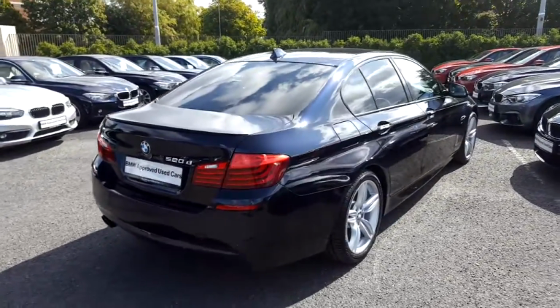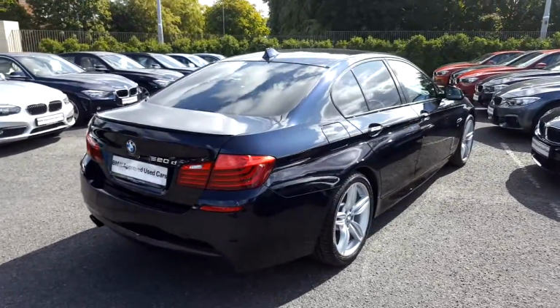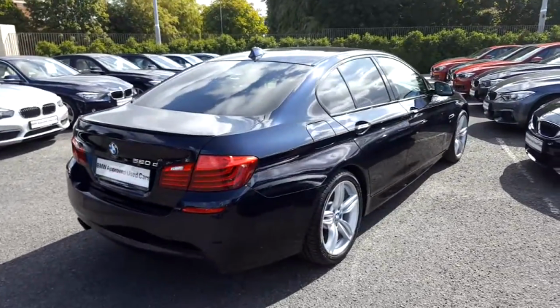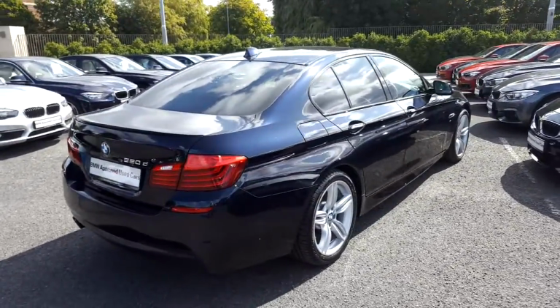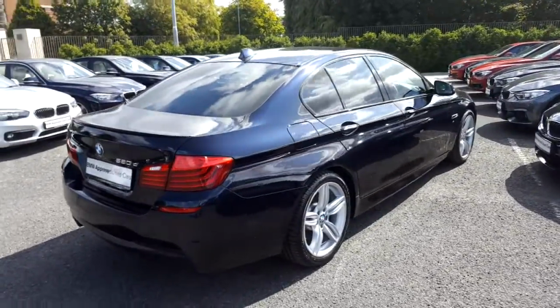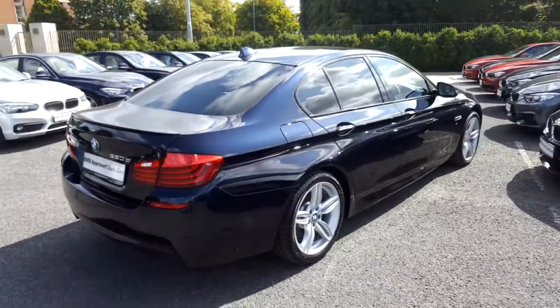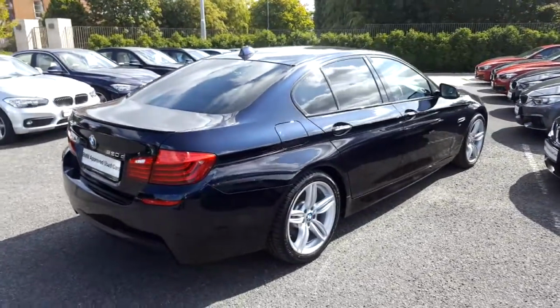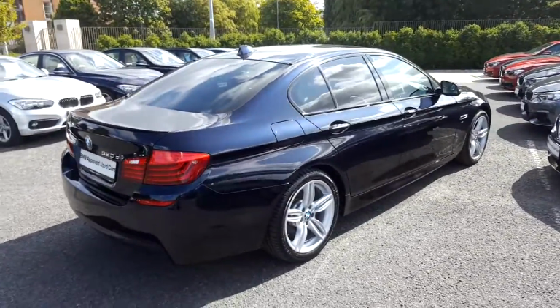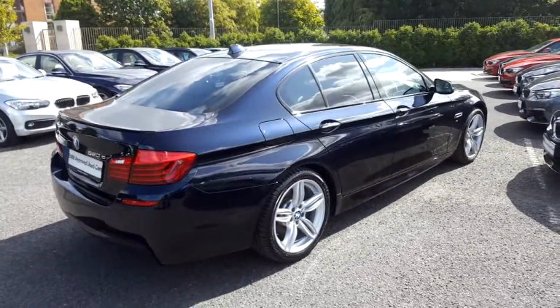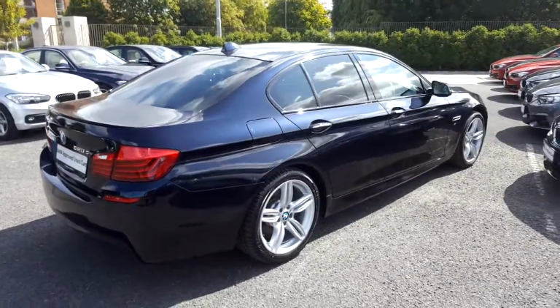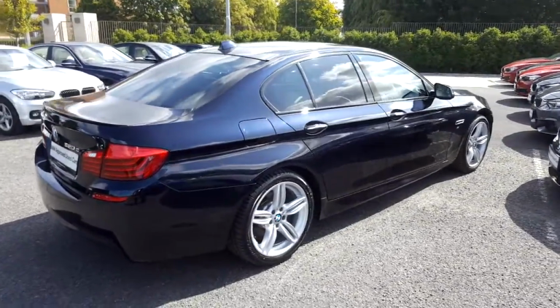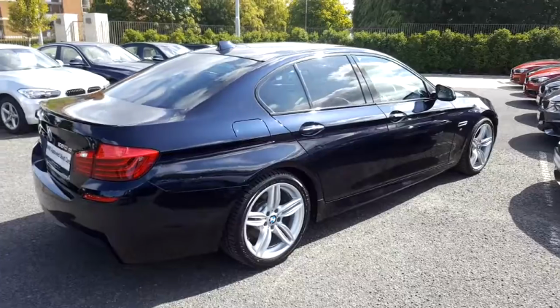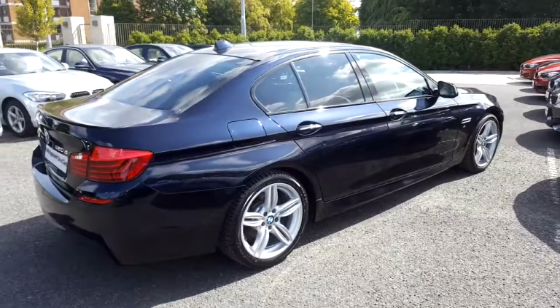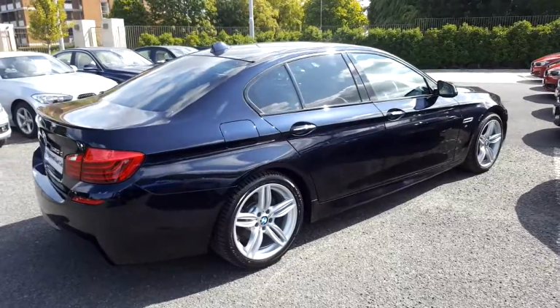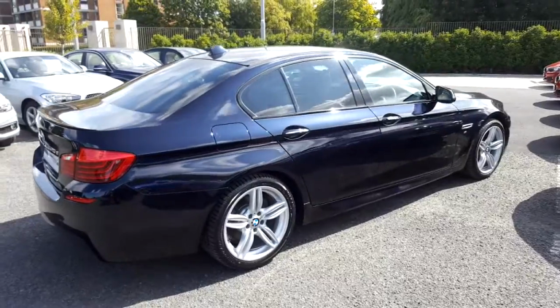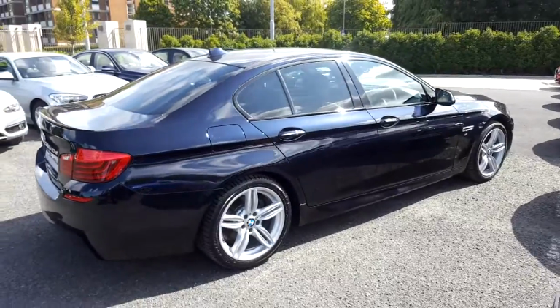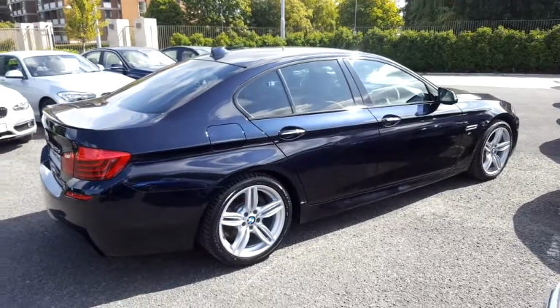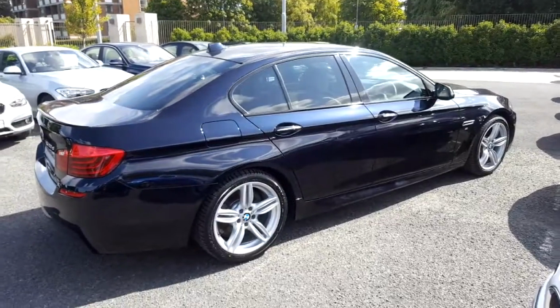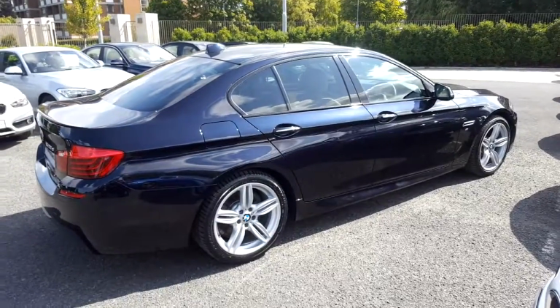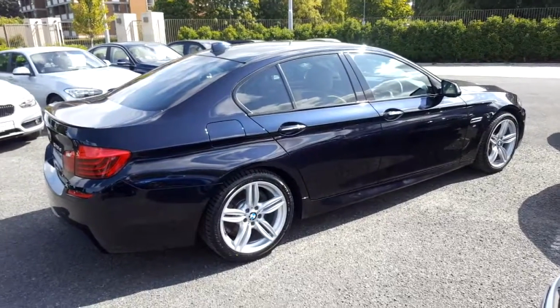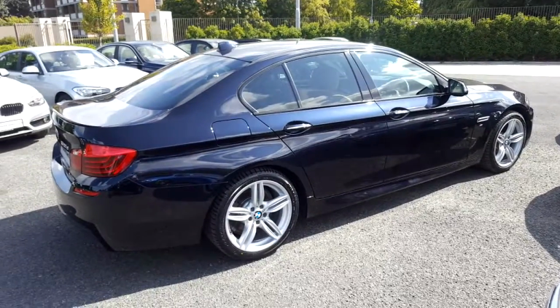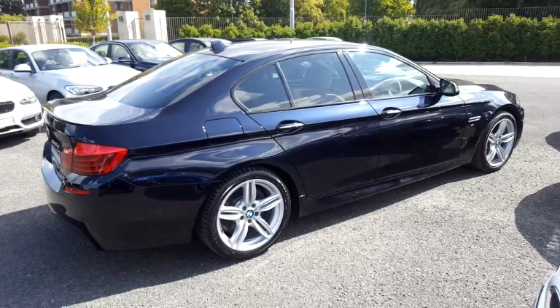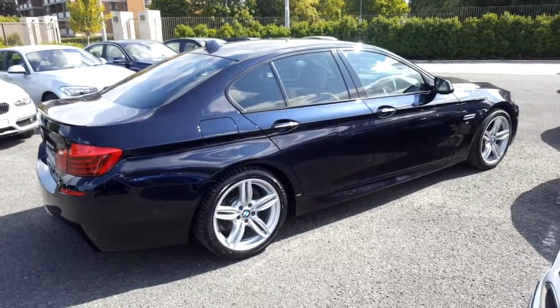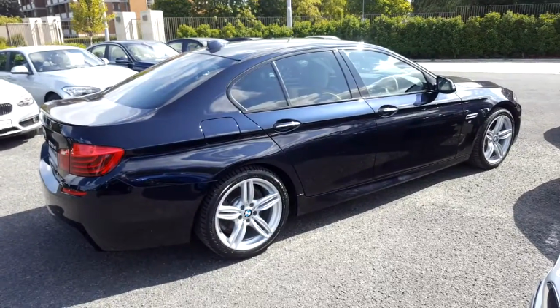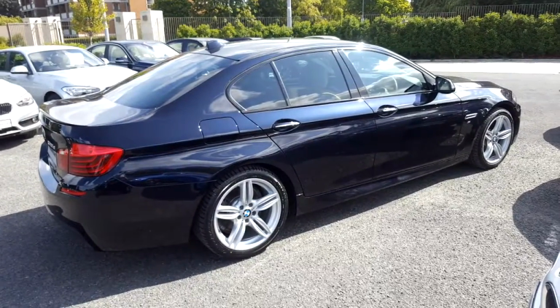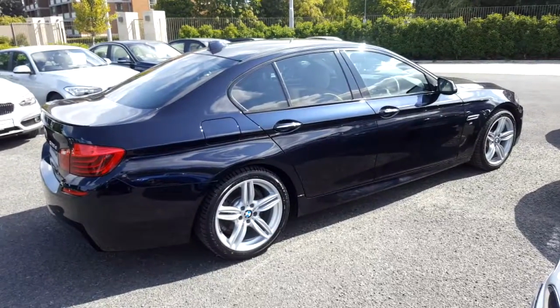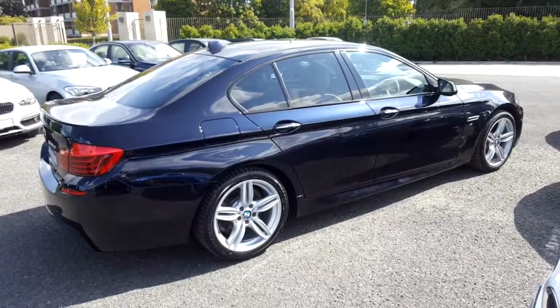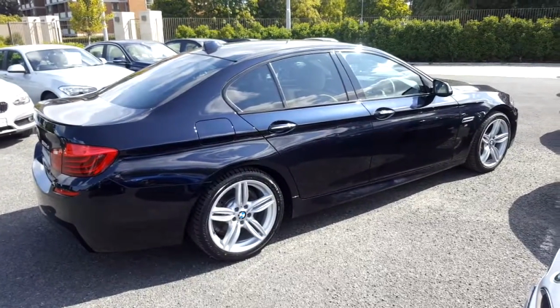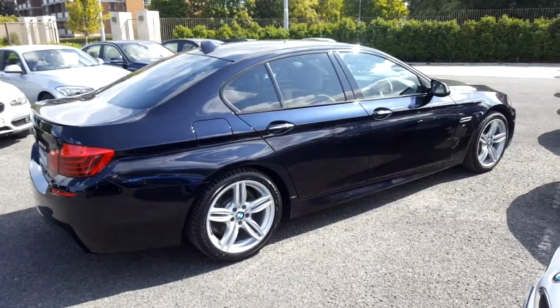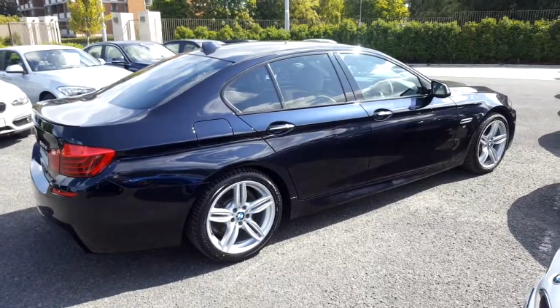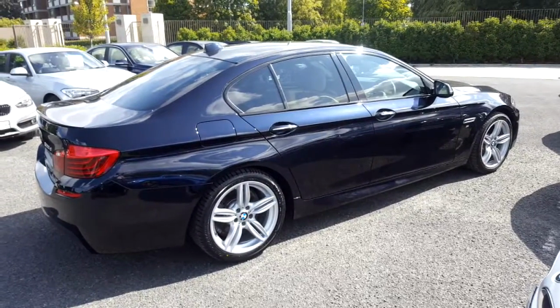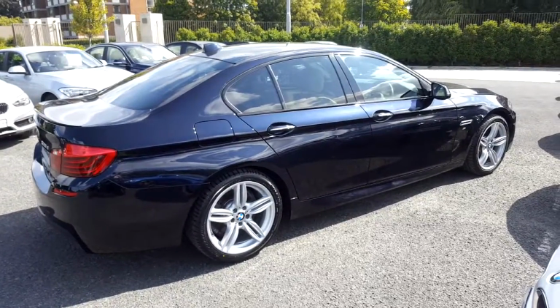This car is available to view at our showrooms at Murphy & Gun, Milltown. Now let's take a look at the interior.